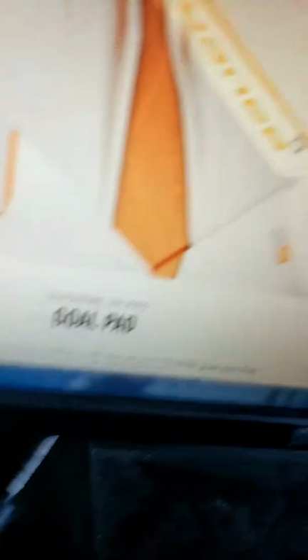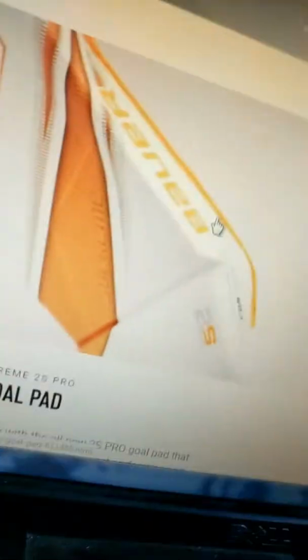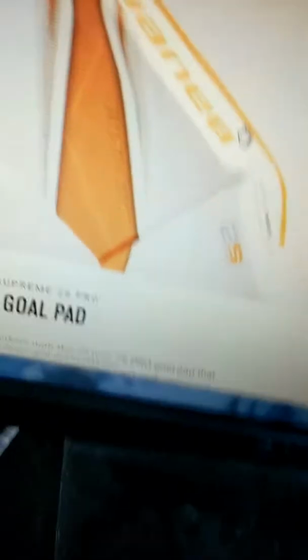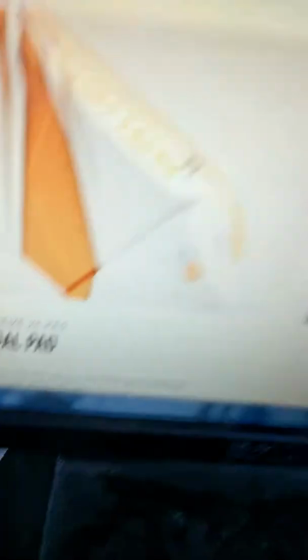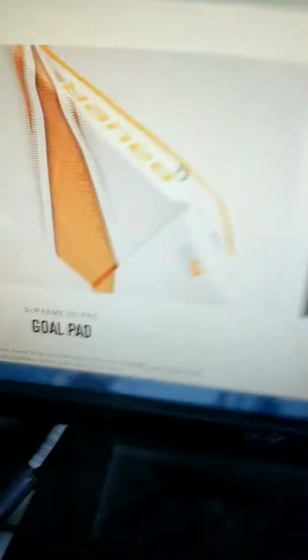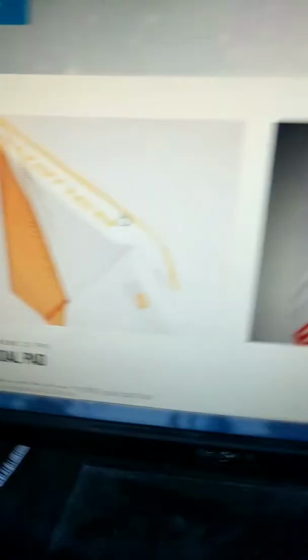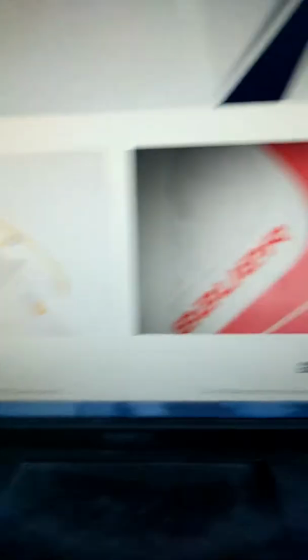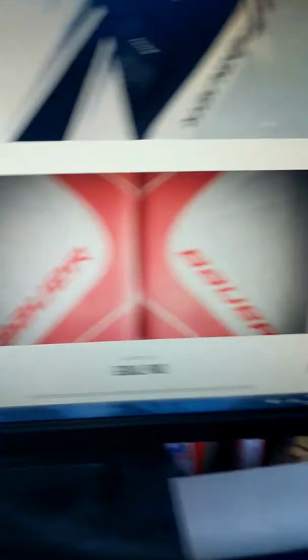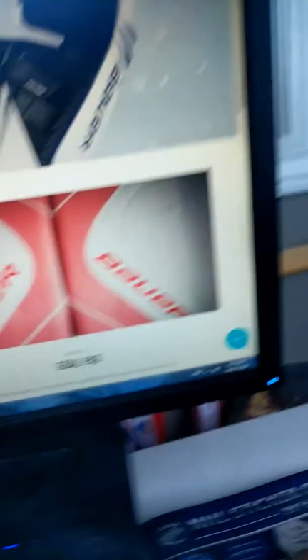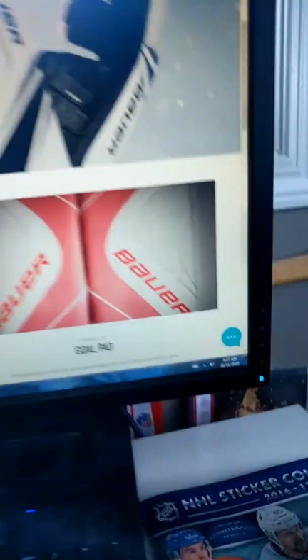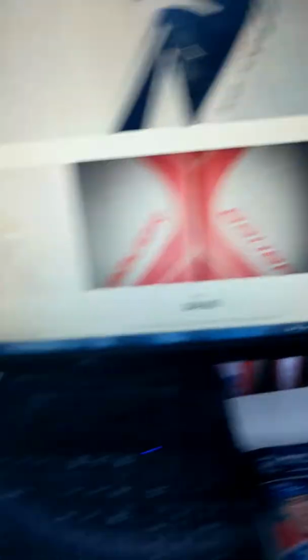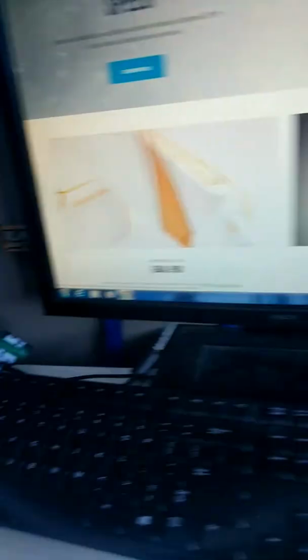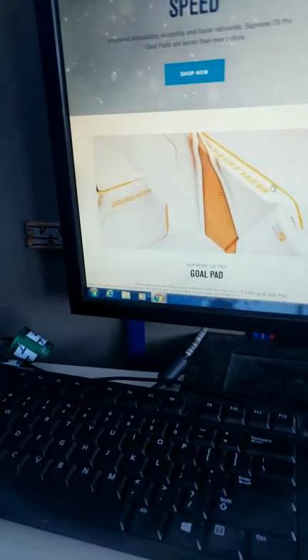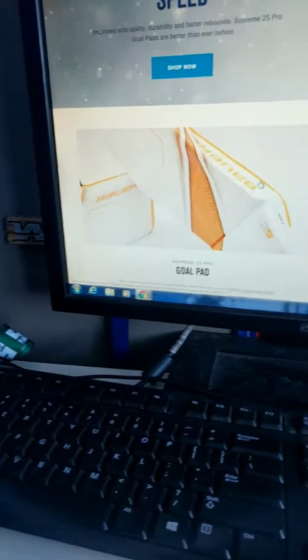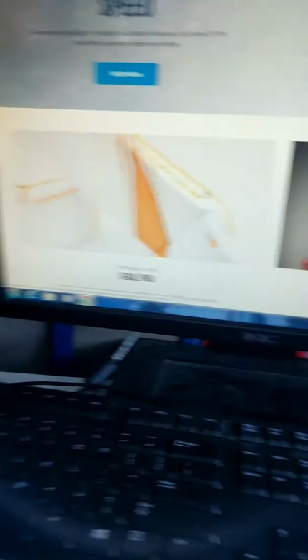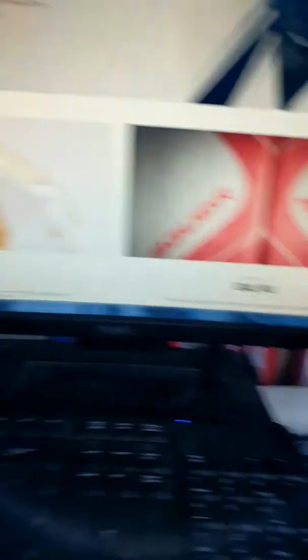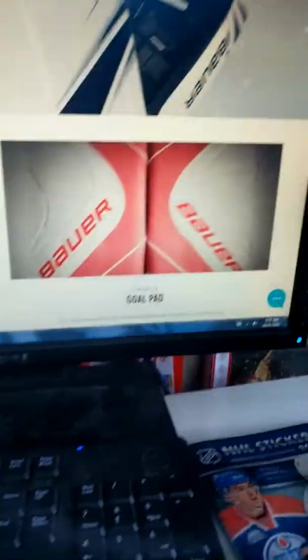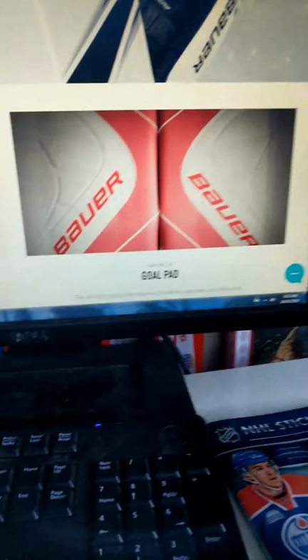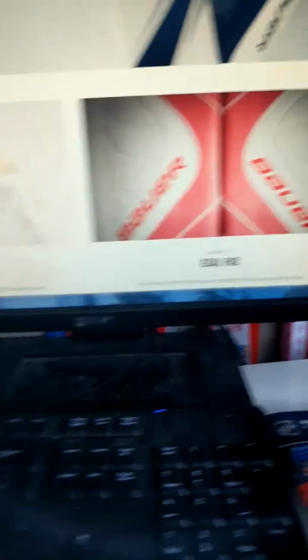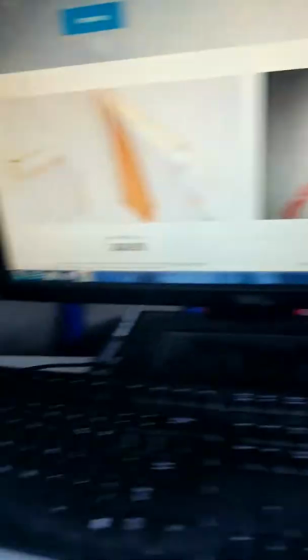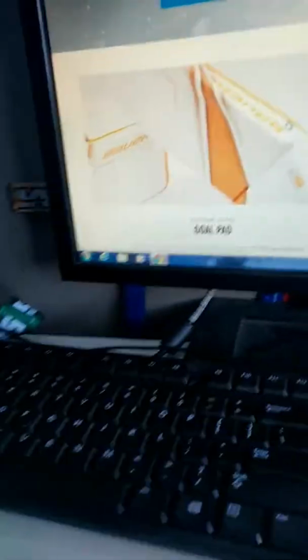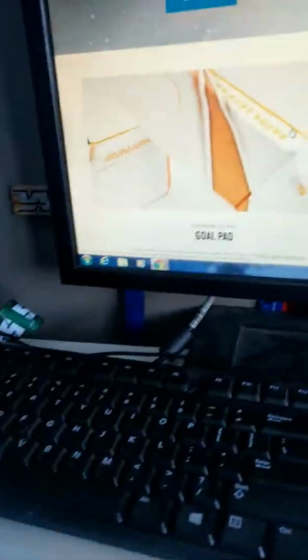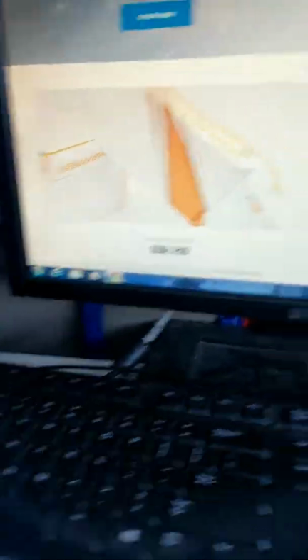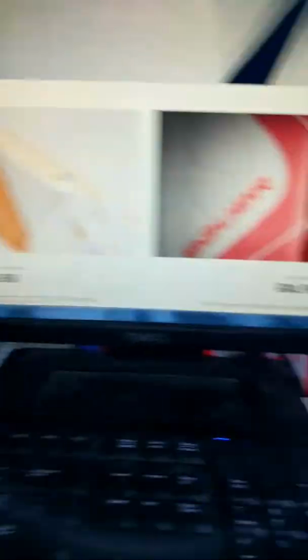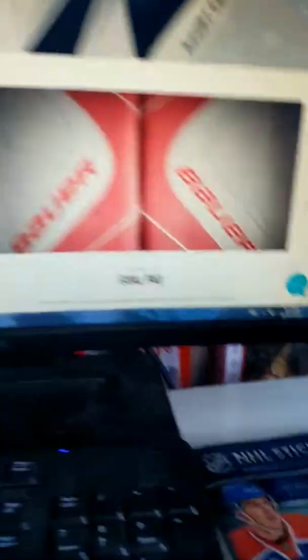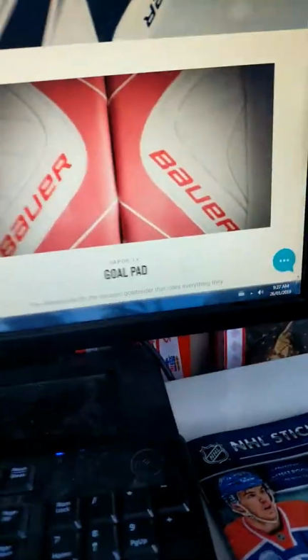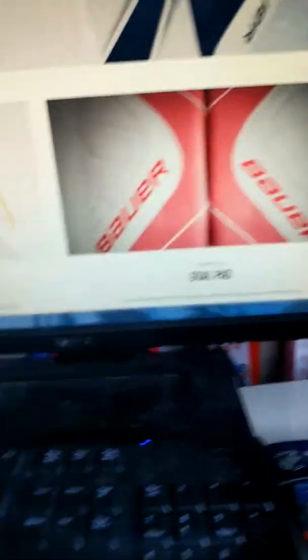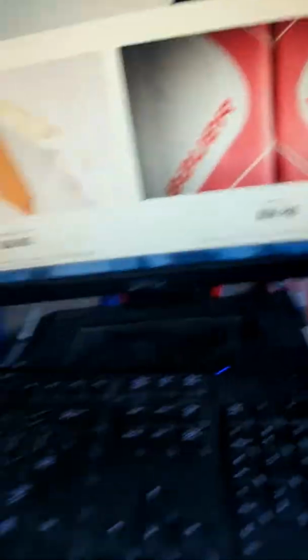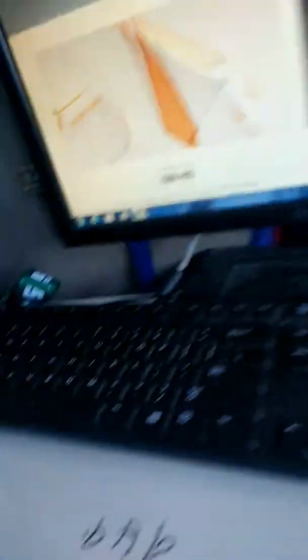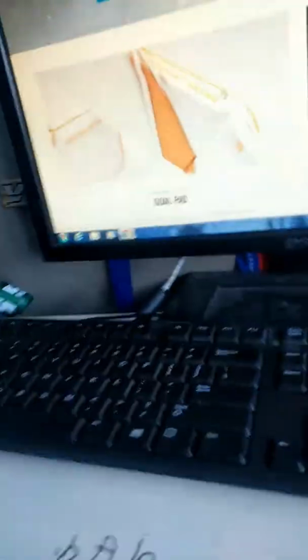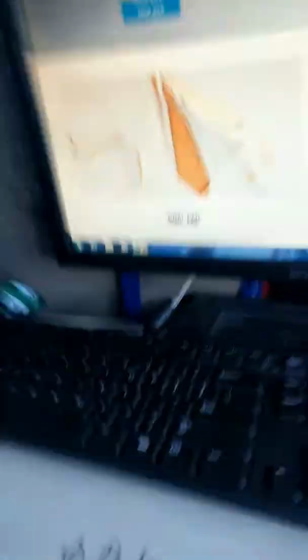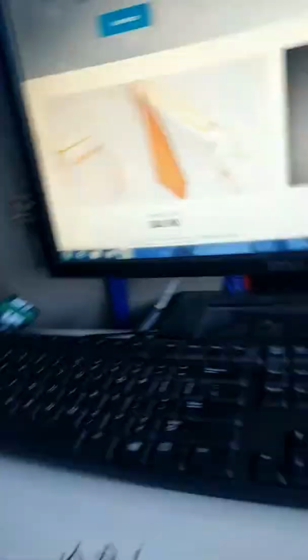This video will just be about pads. In a separate video, I will review the rest of the gear.